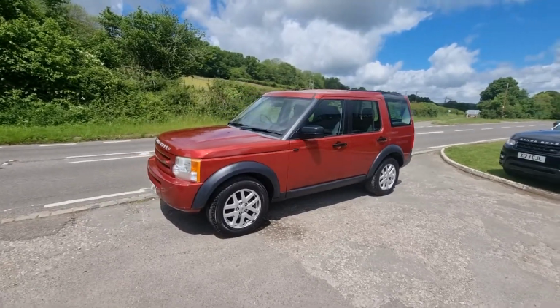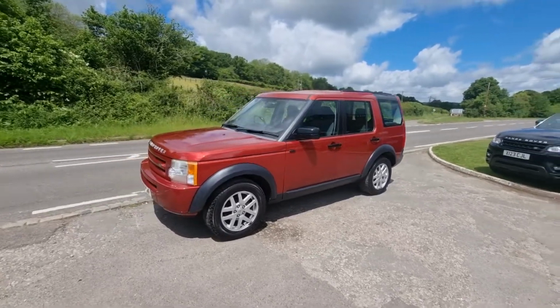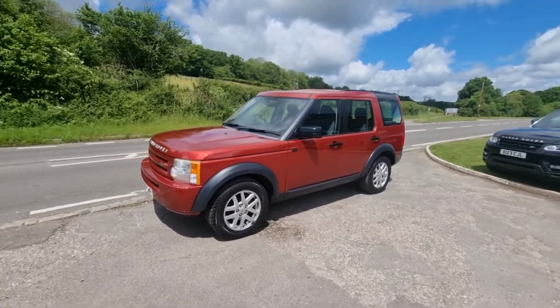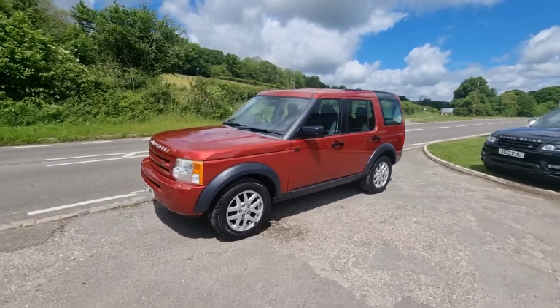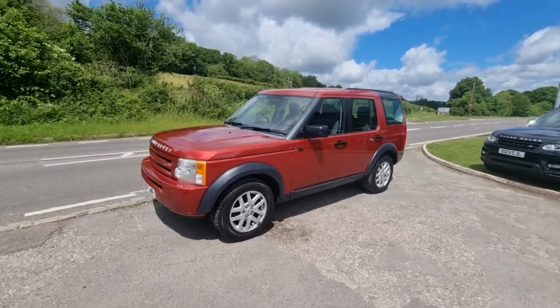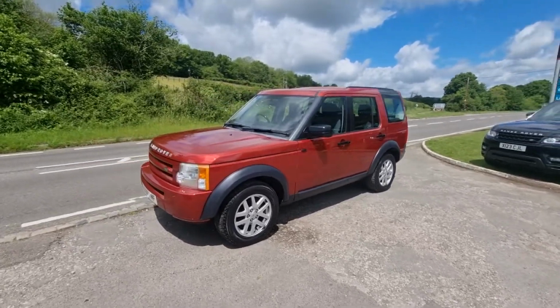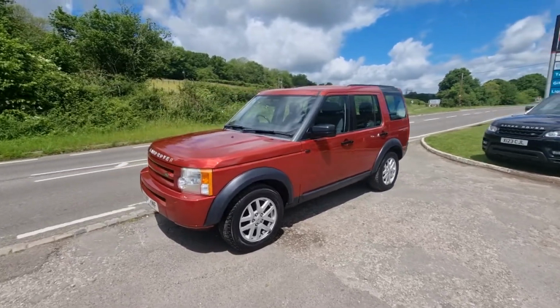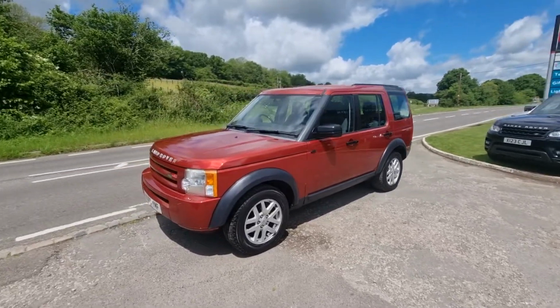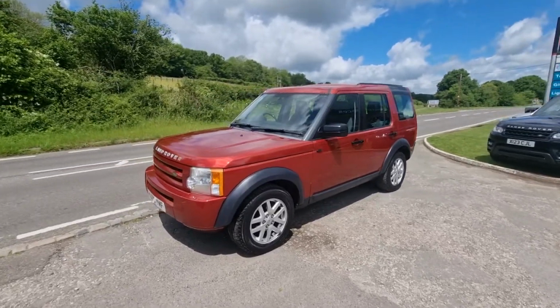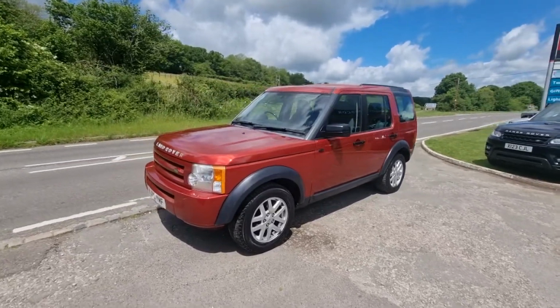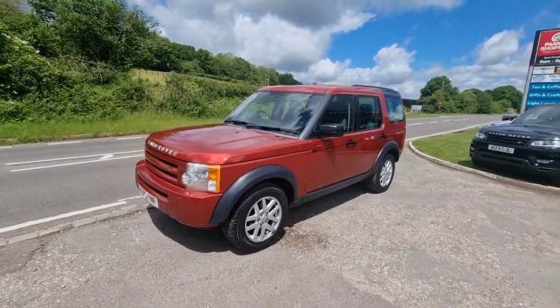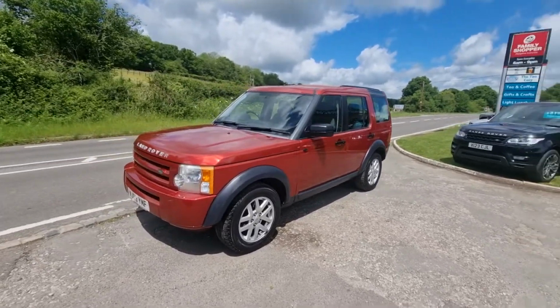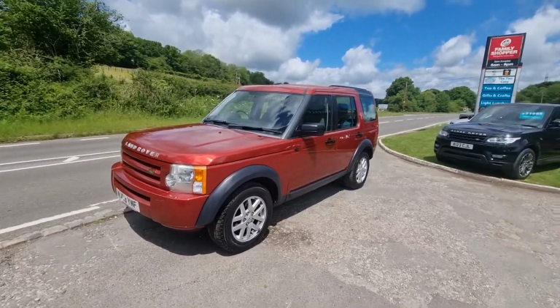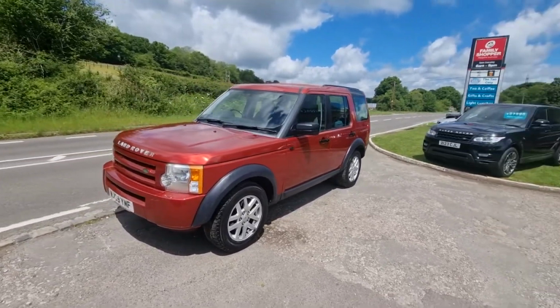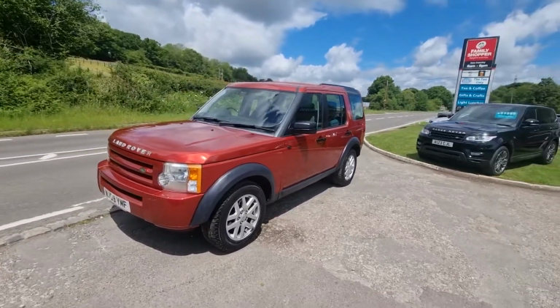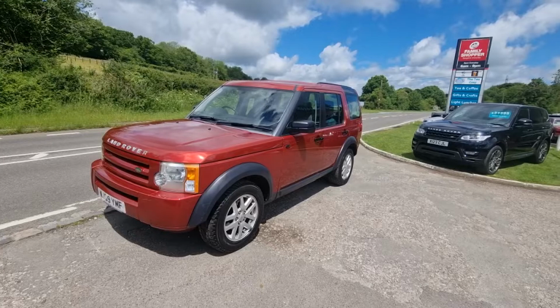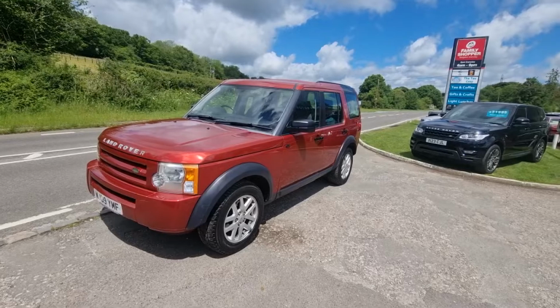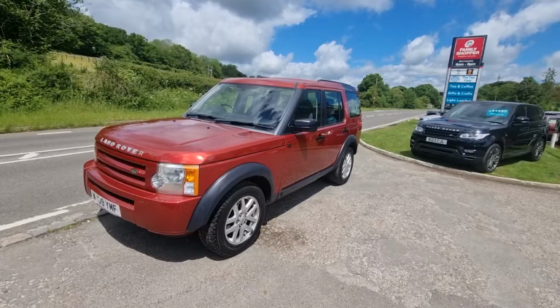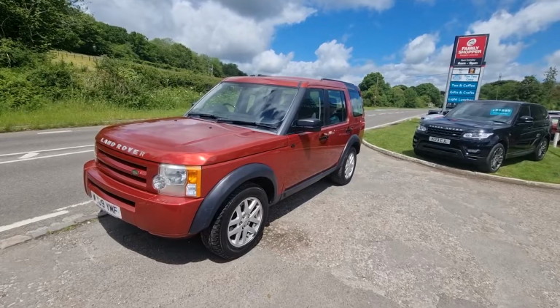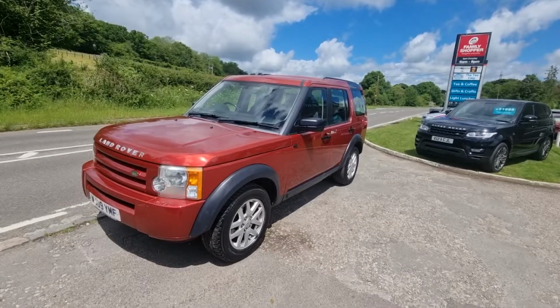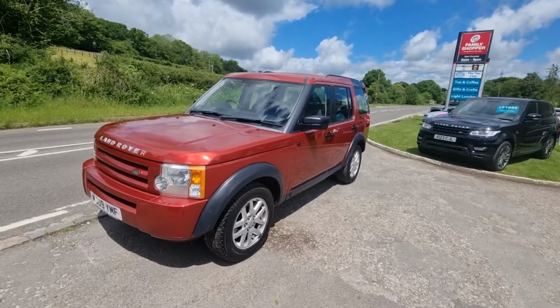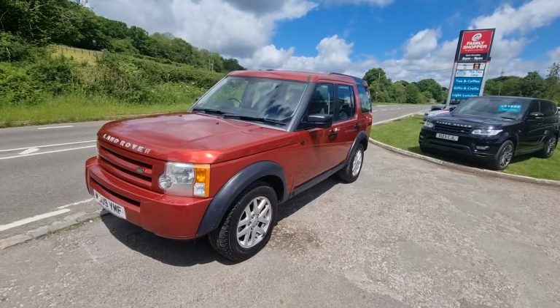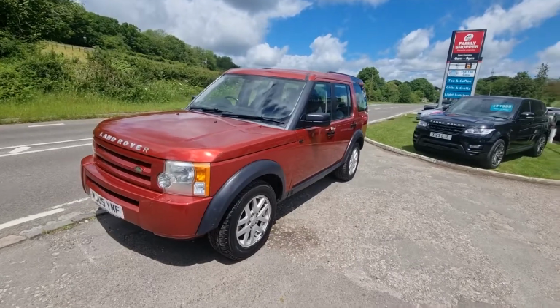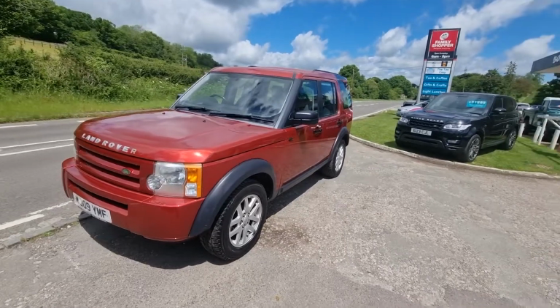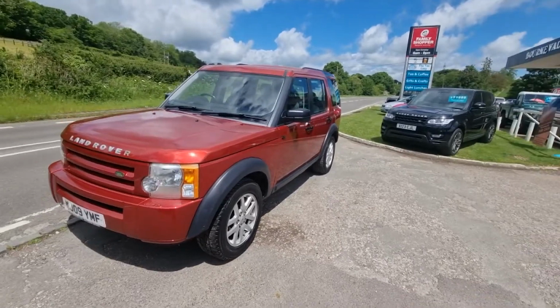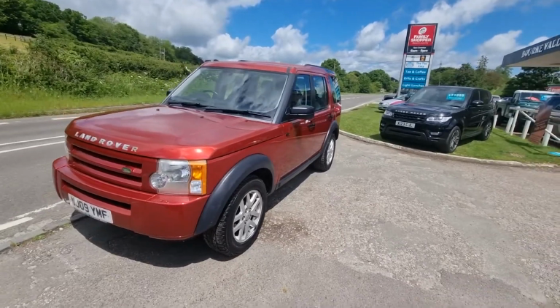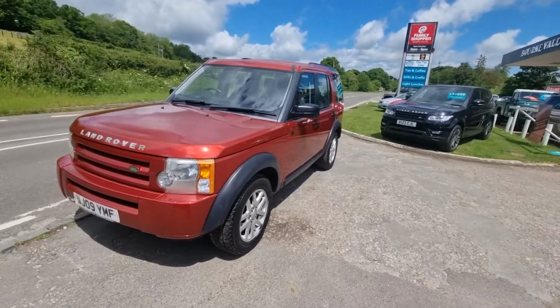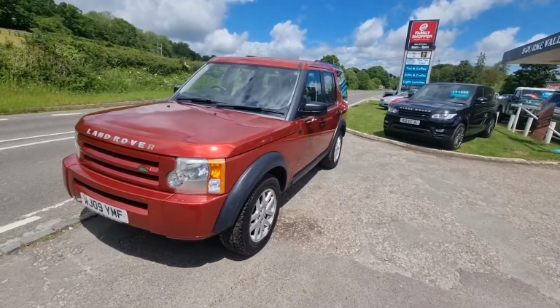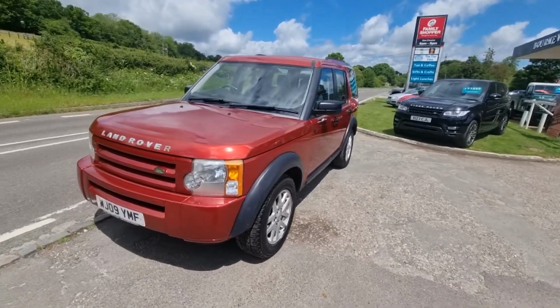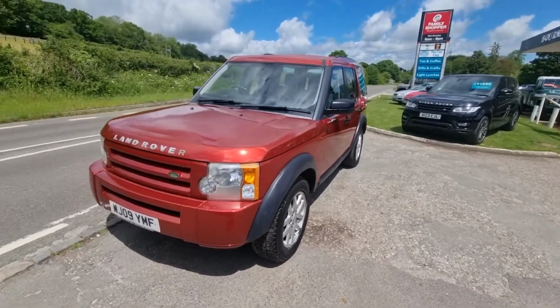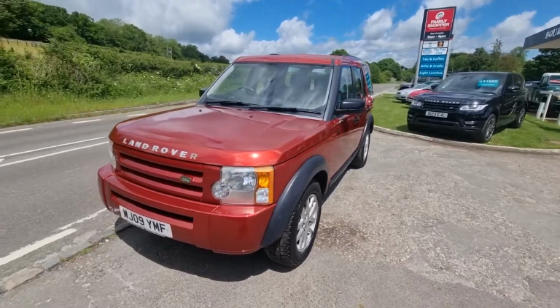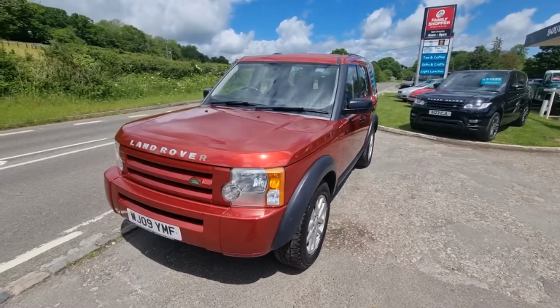It's only the S, not the HSE, so it doesn't have leather or sat-nav, but it really is ever so straight.